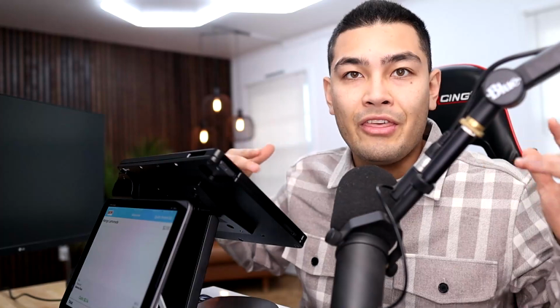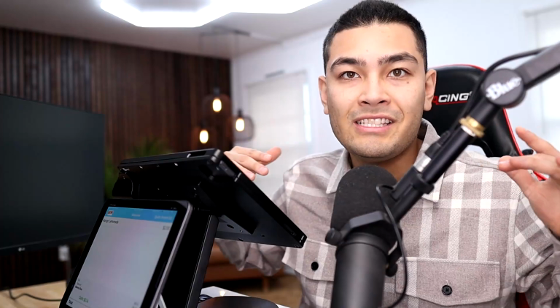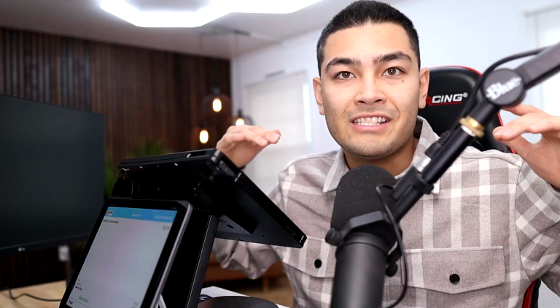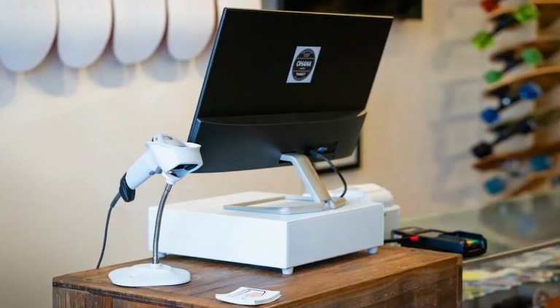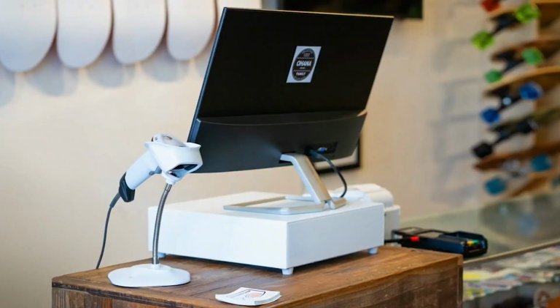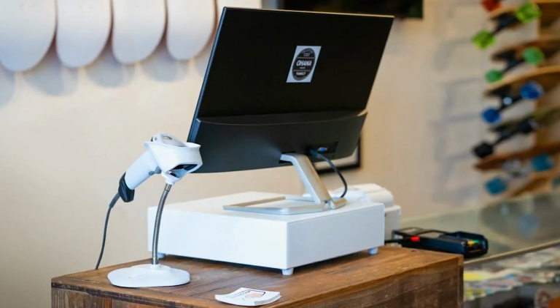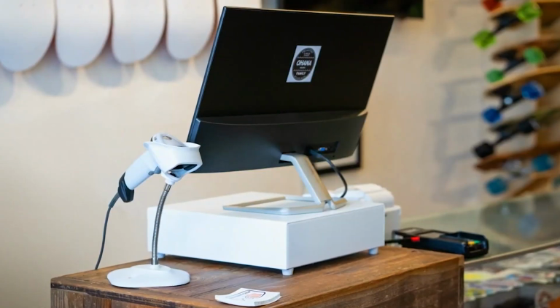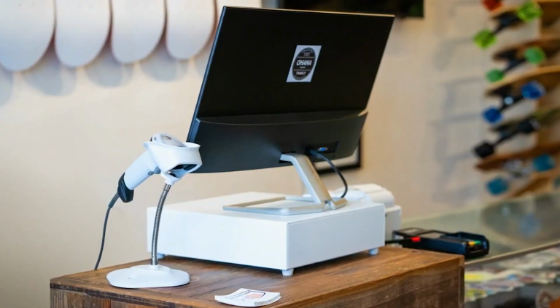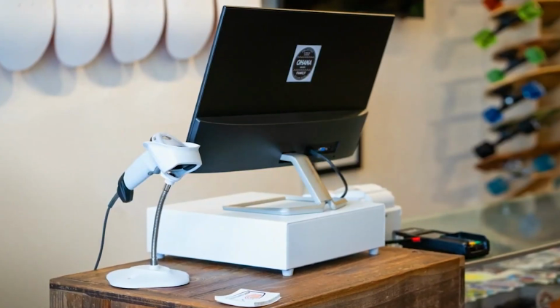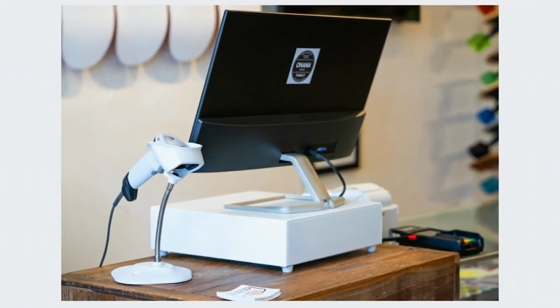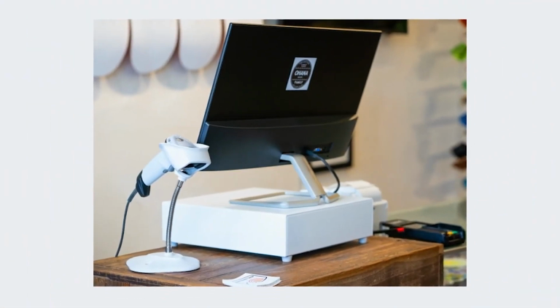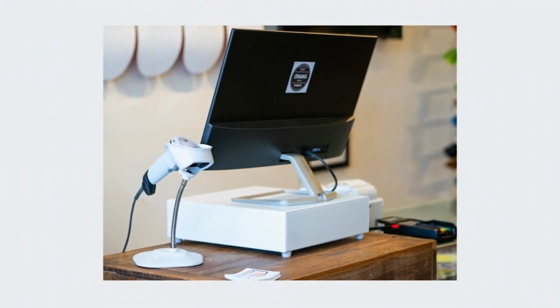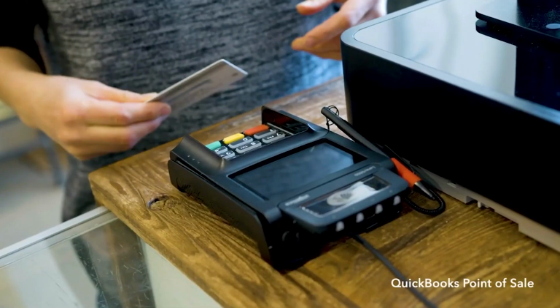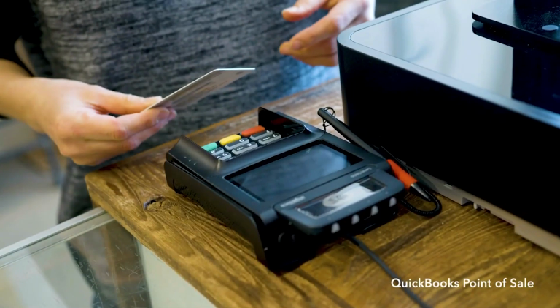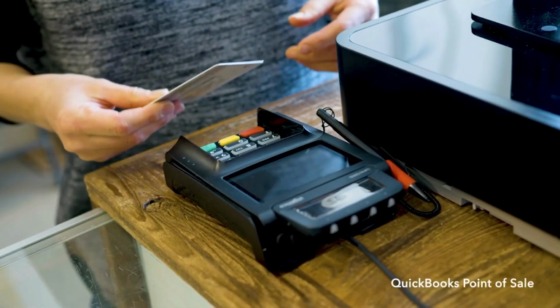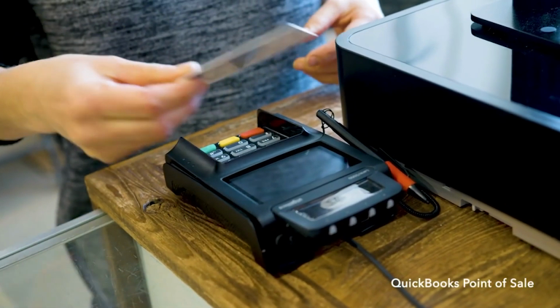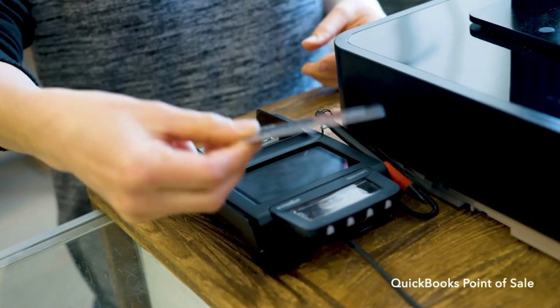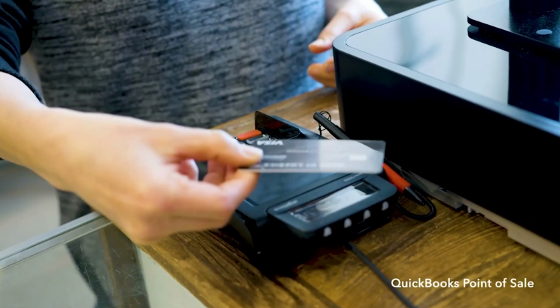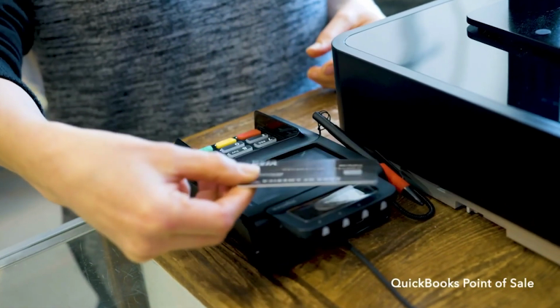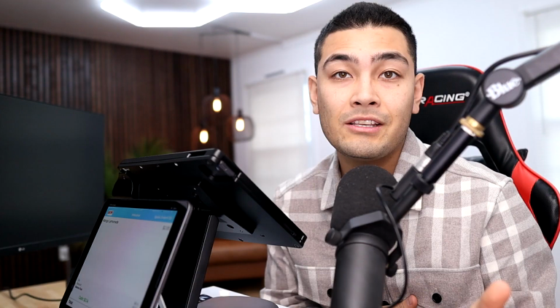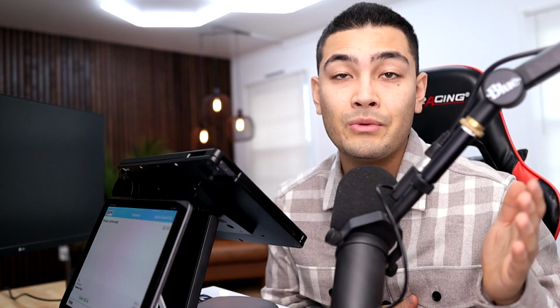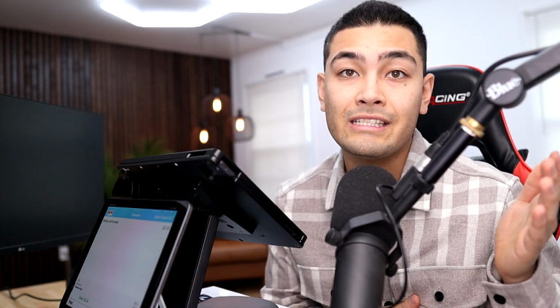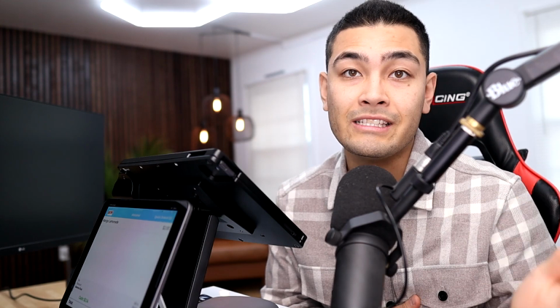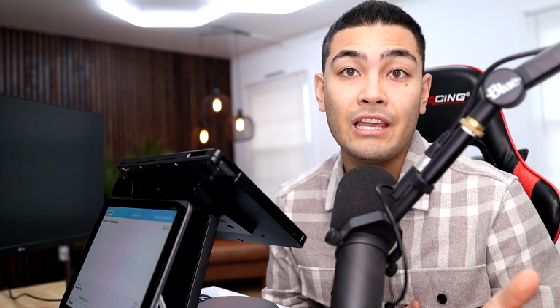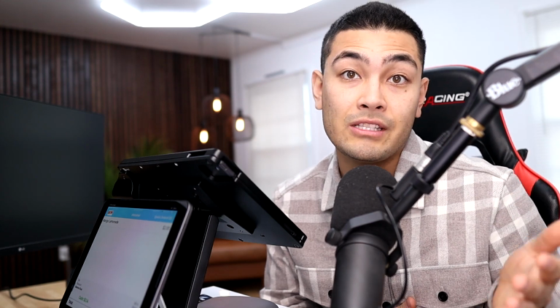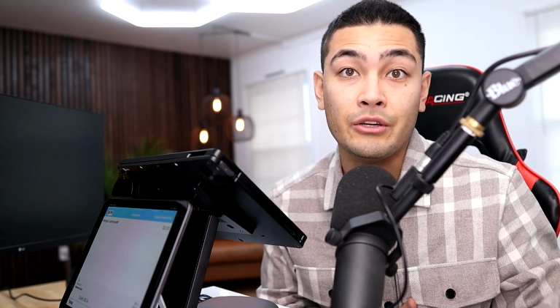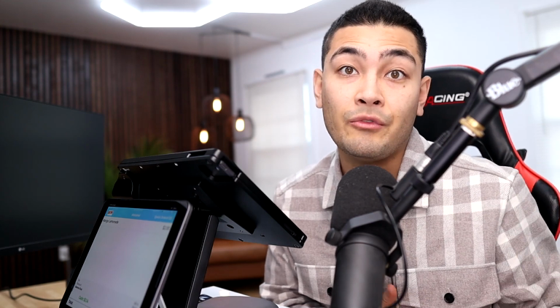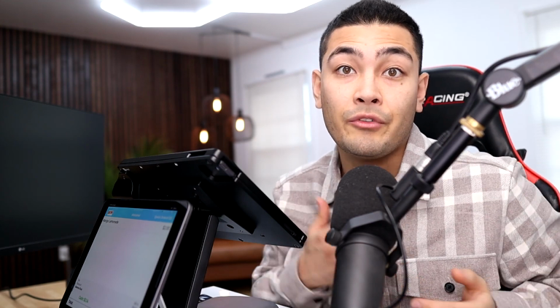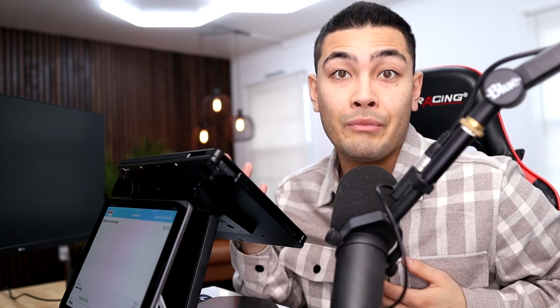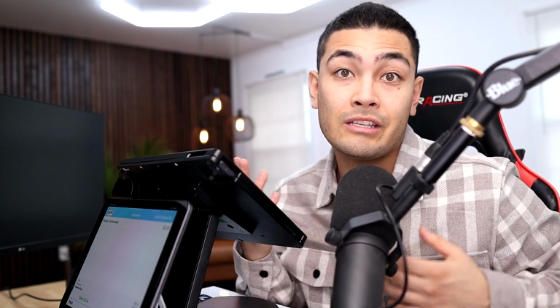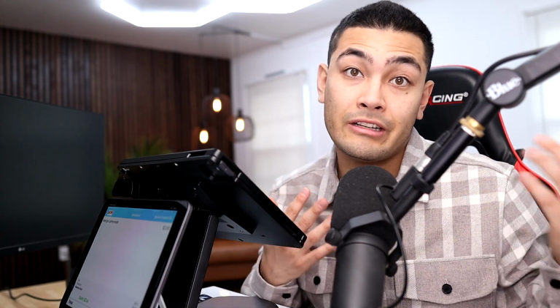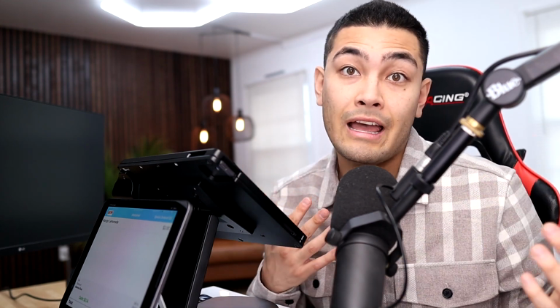This is the QuickBooks point-of-sale system and I'm going to do a full review for you guys so you can see if it's a good fit for your business or not.